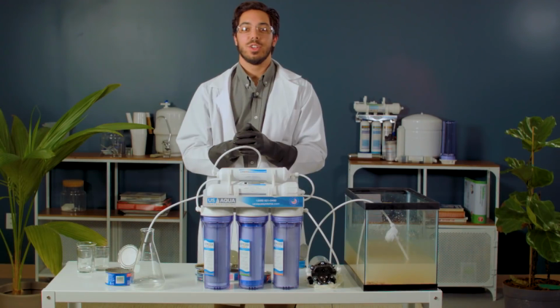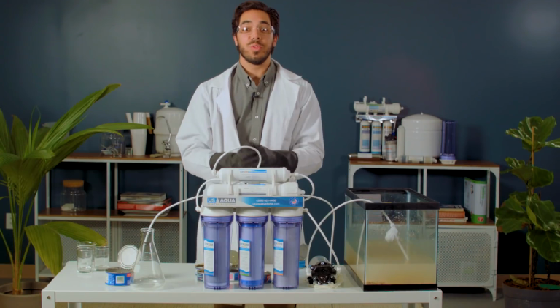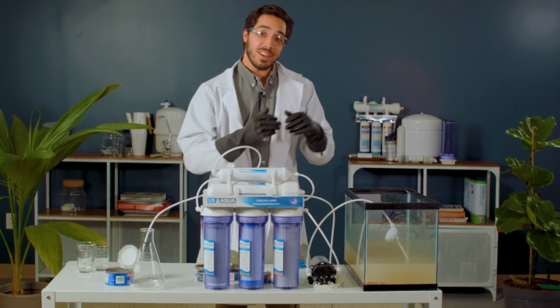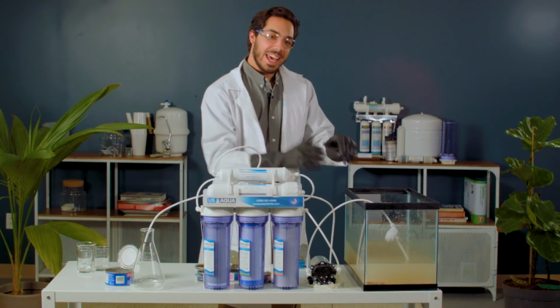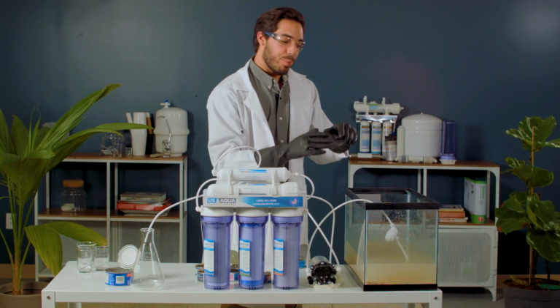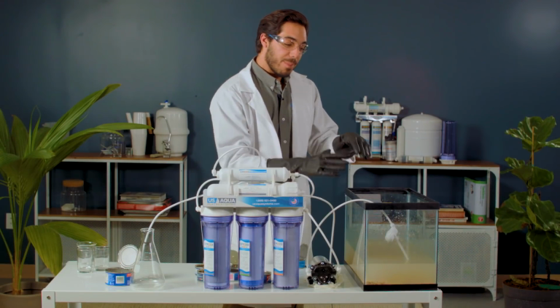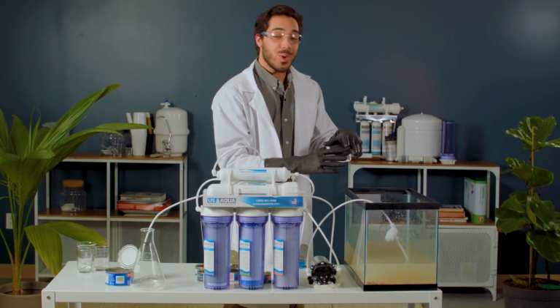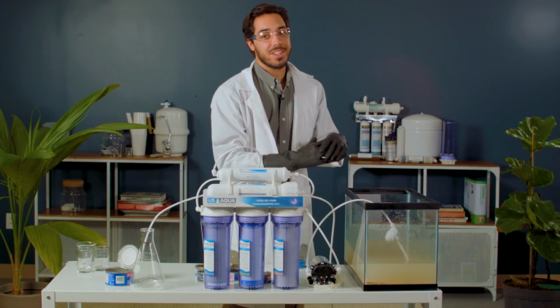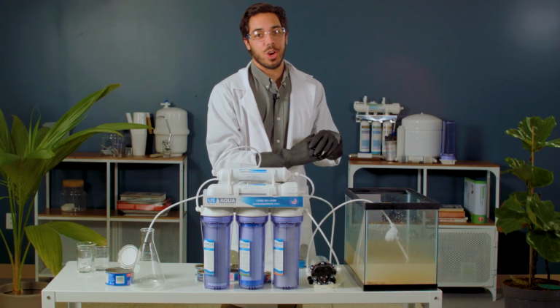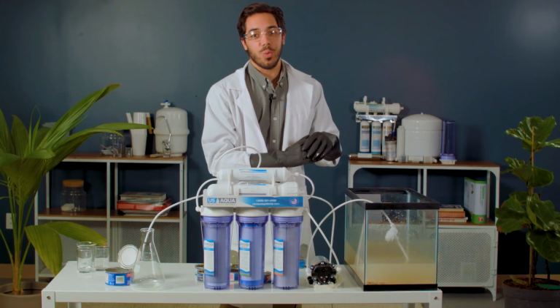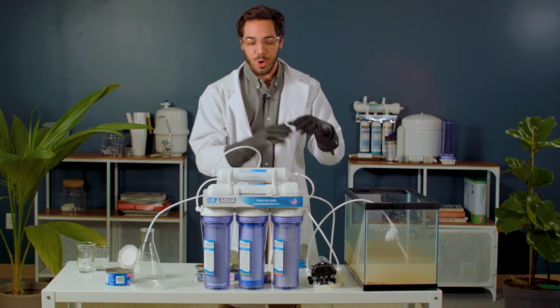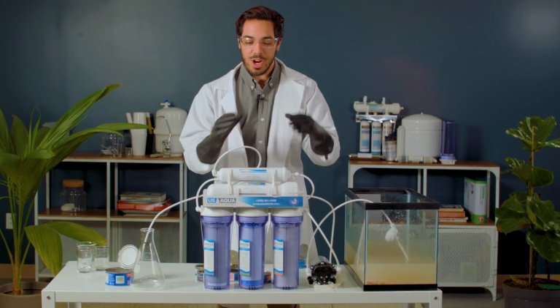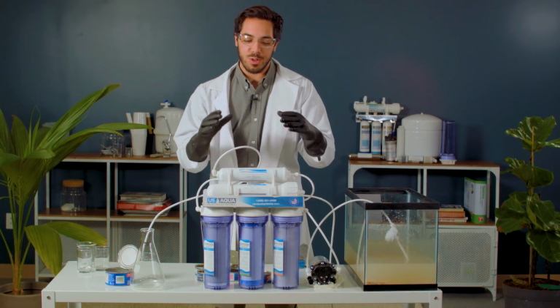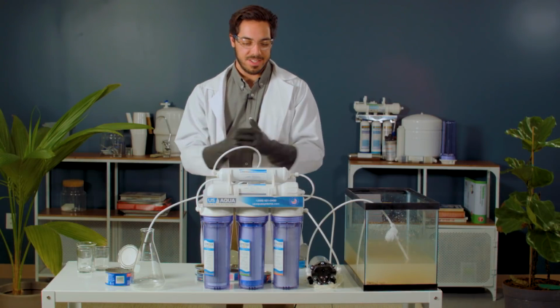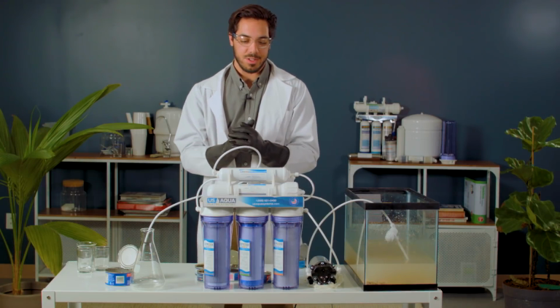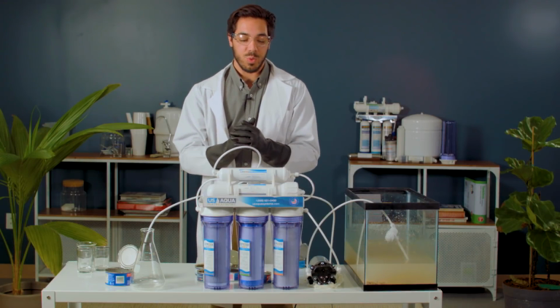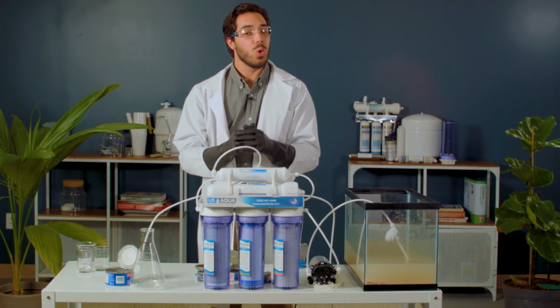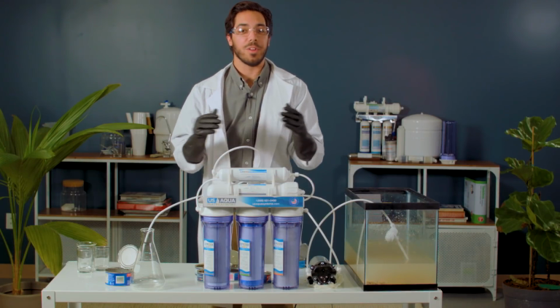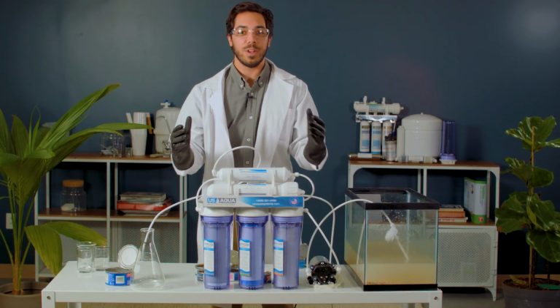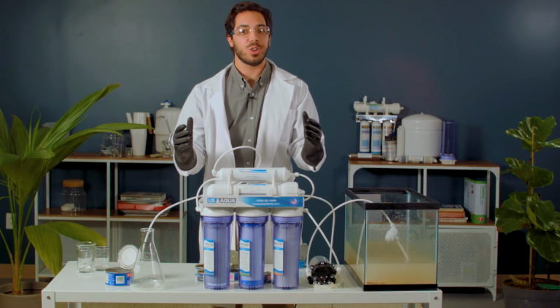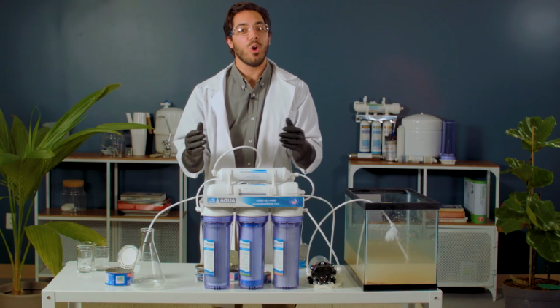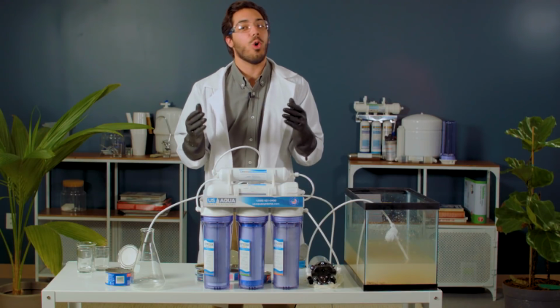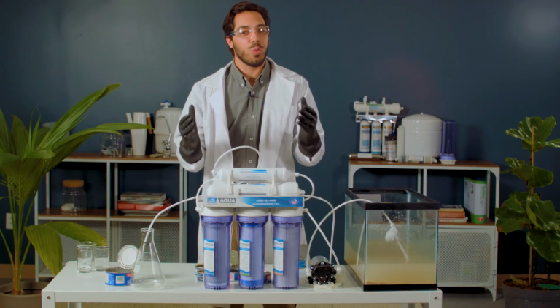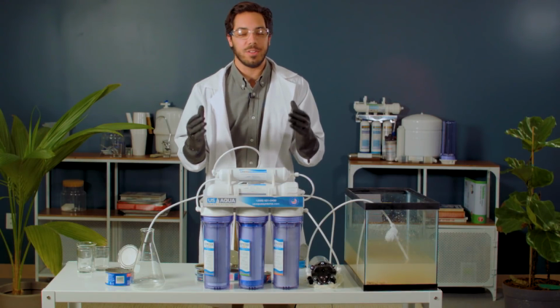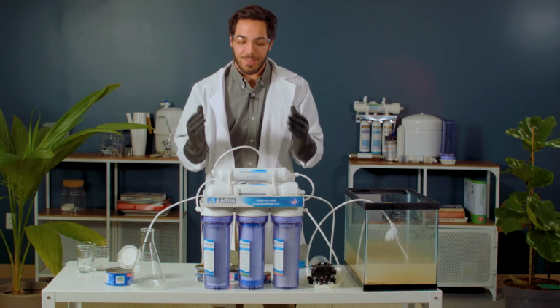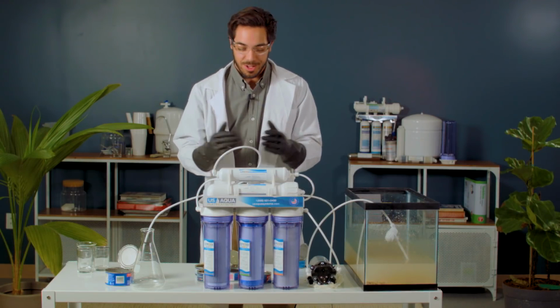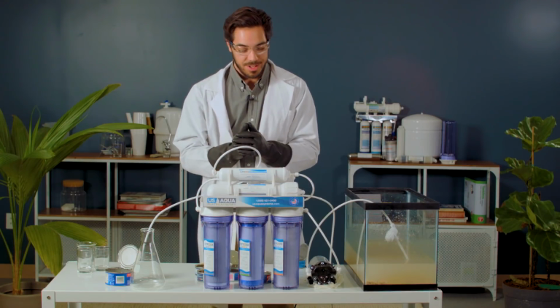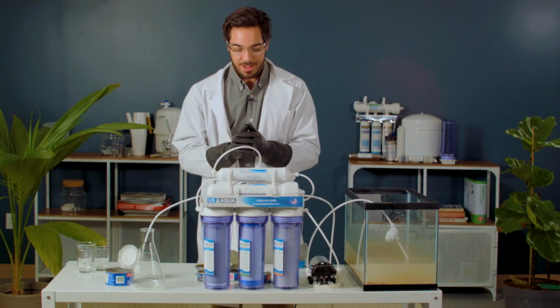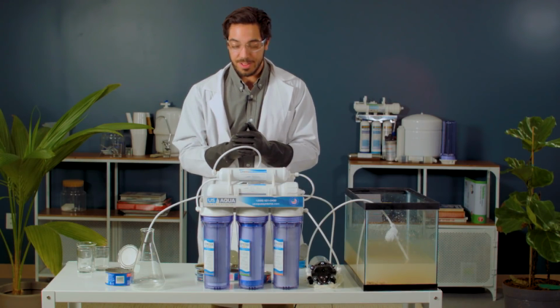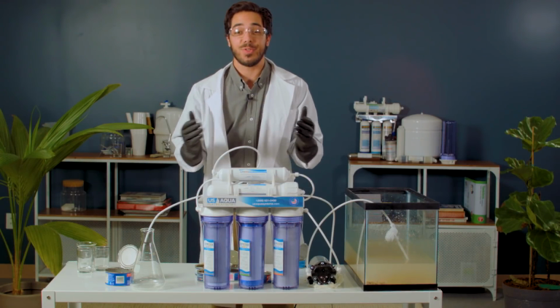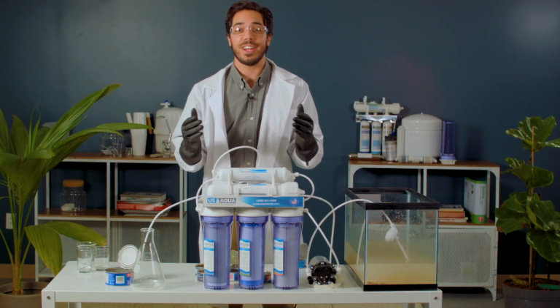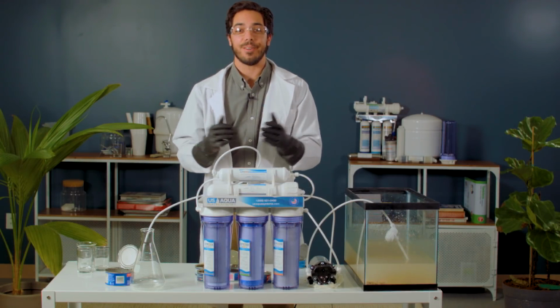So we've got our tank prepped and ready to go. We're going to run it through the system. Will it filter or will it fail? Let's find out.